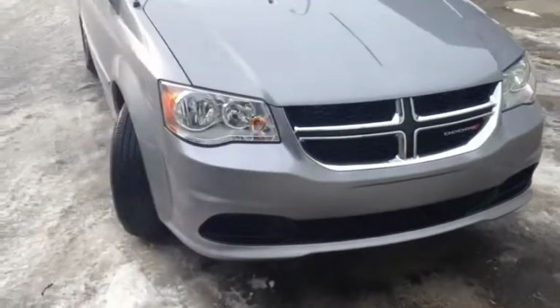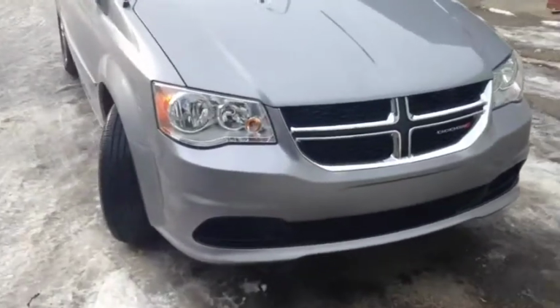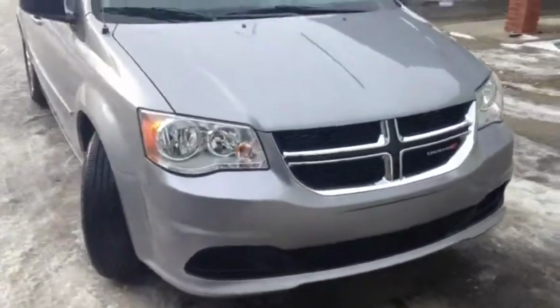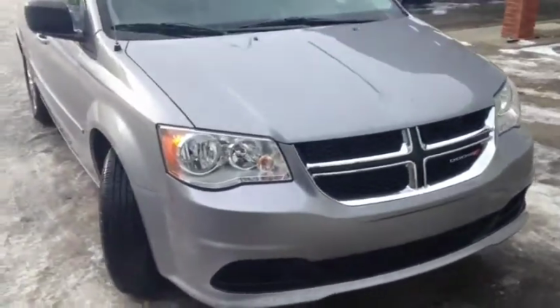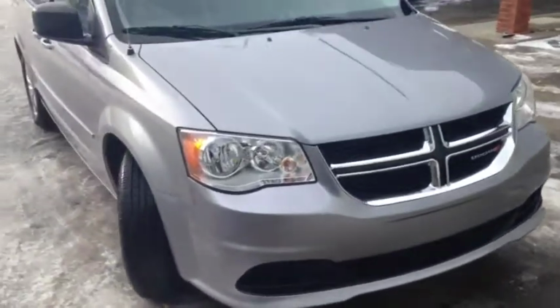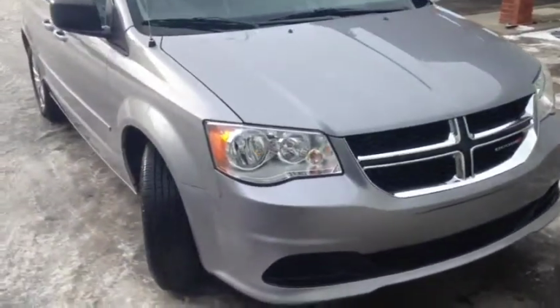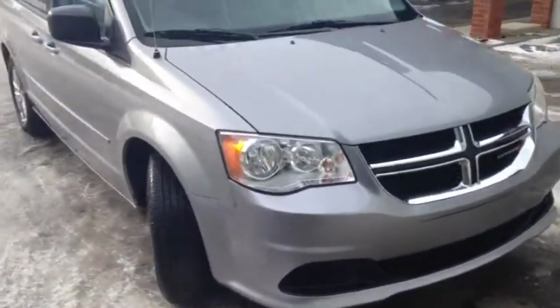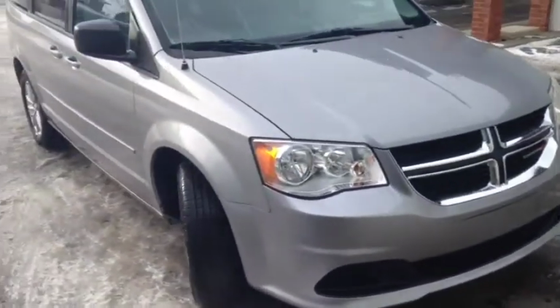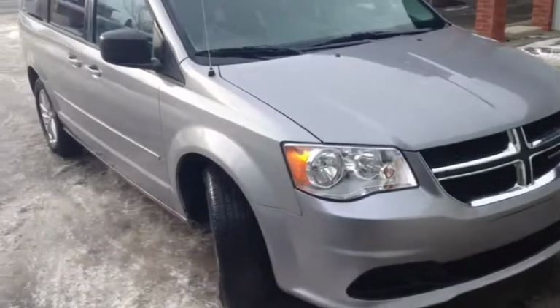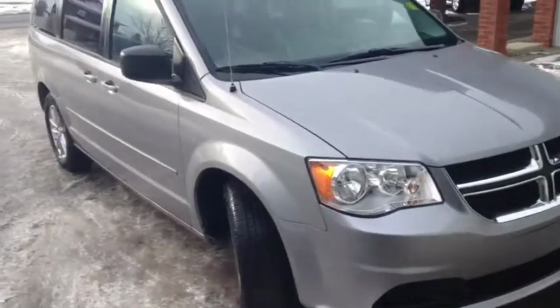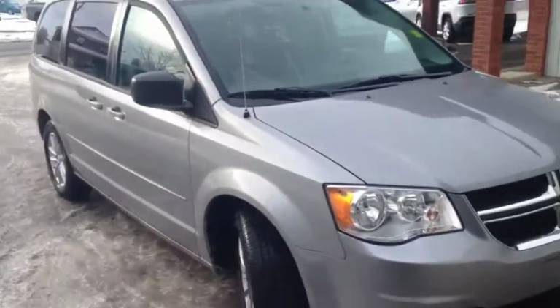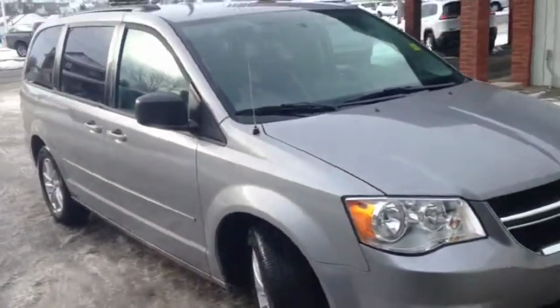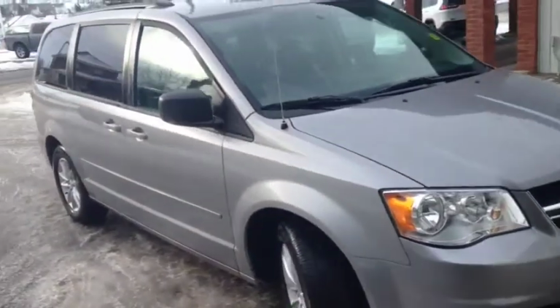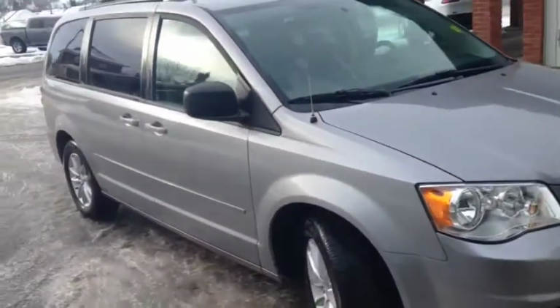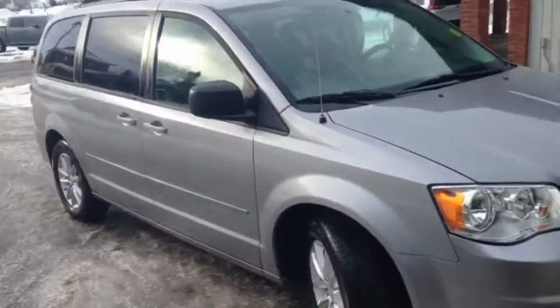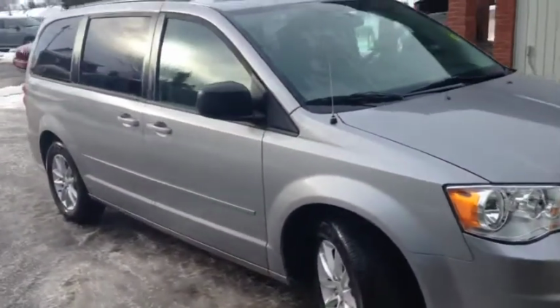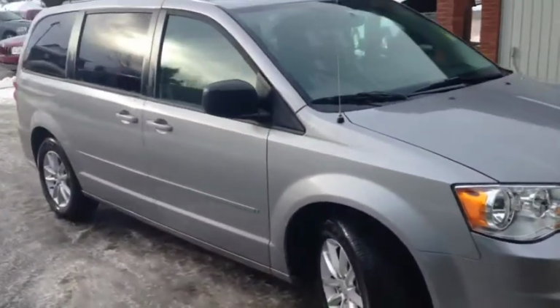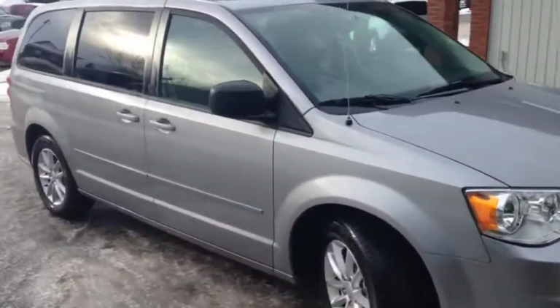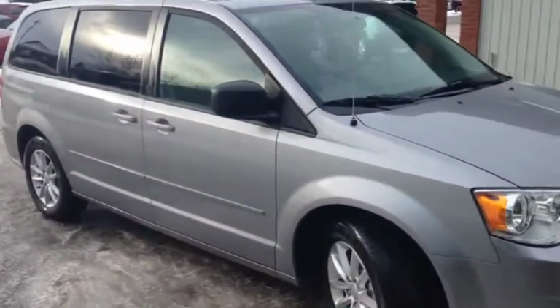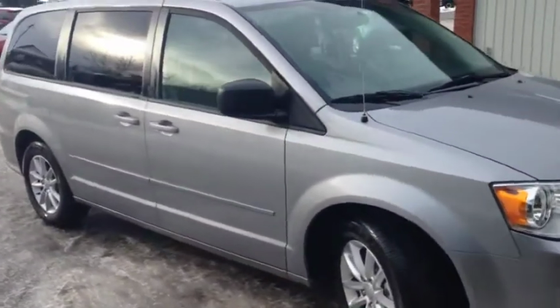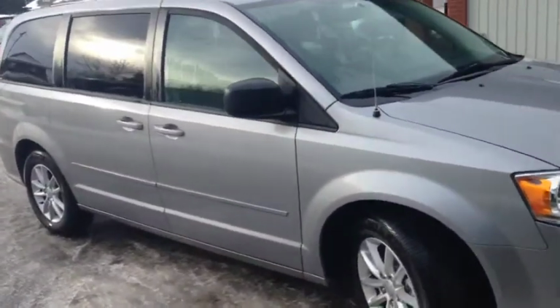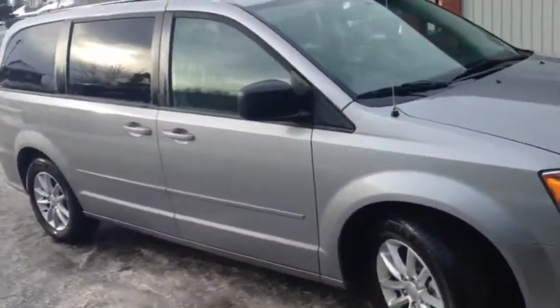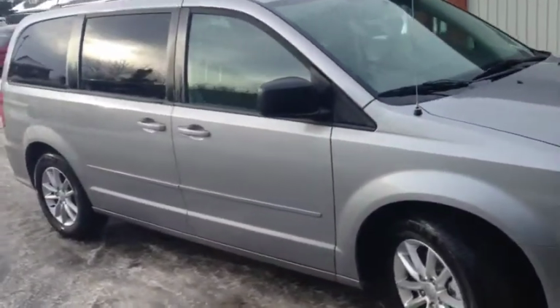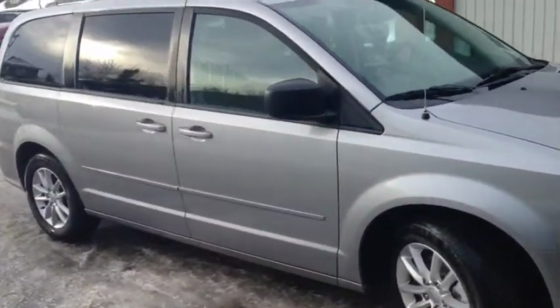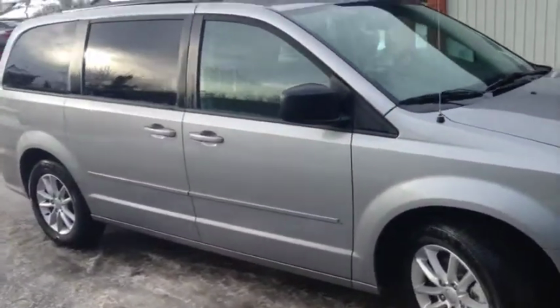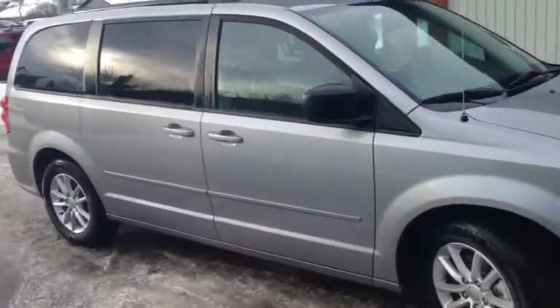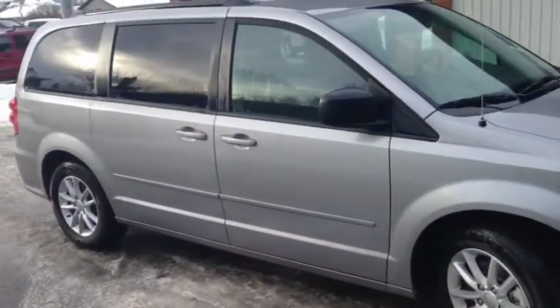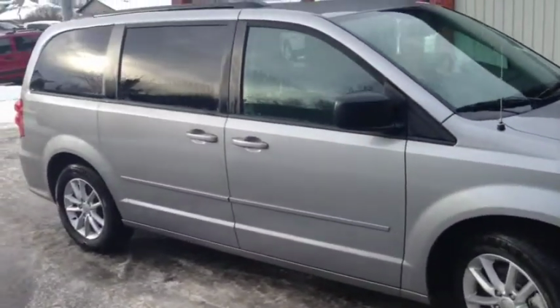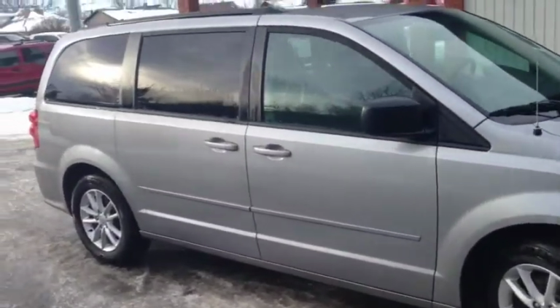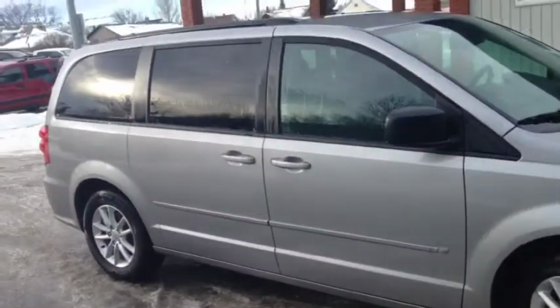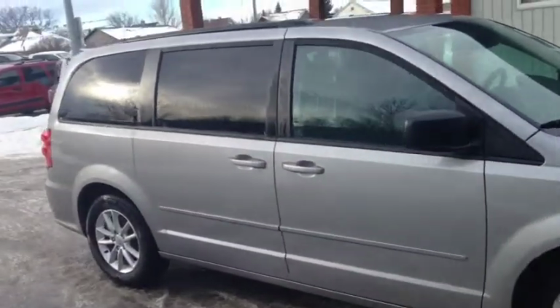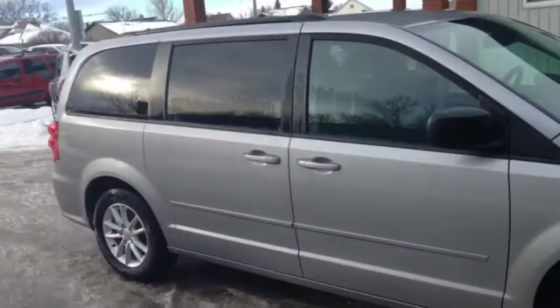Once again, this is unit number 6167. This is a used 2015 Dodge Grand Caravan, painted in silver.